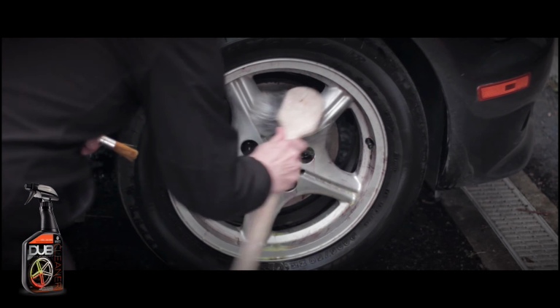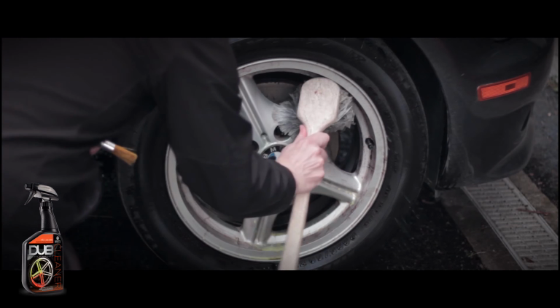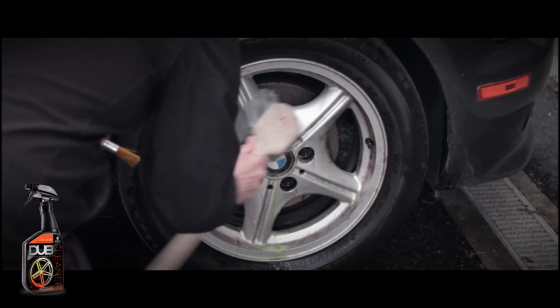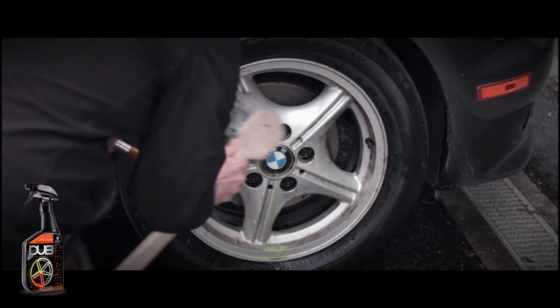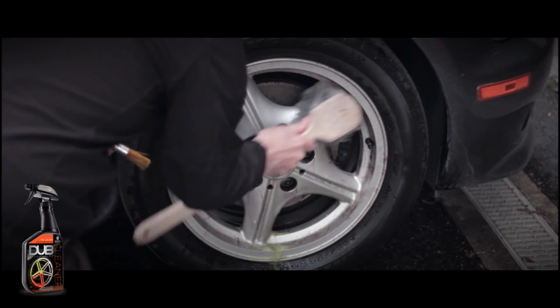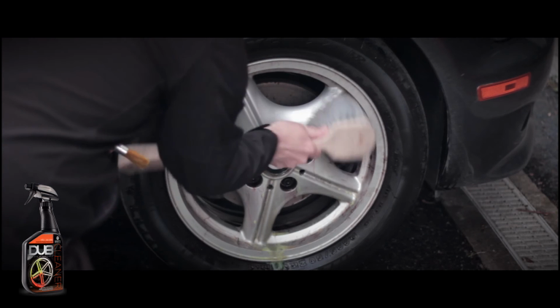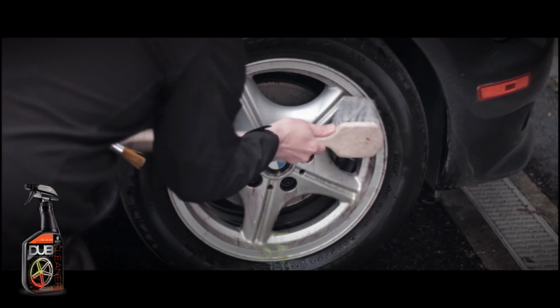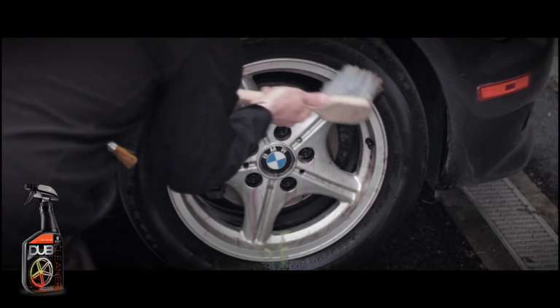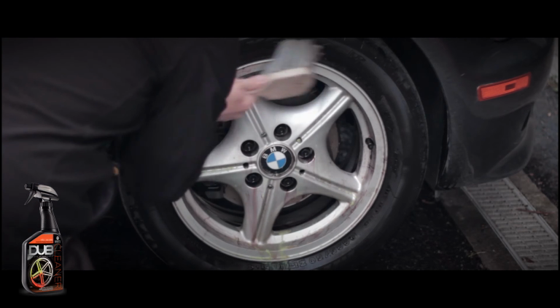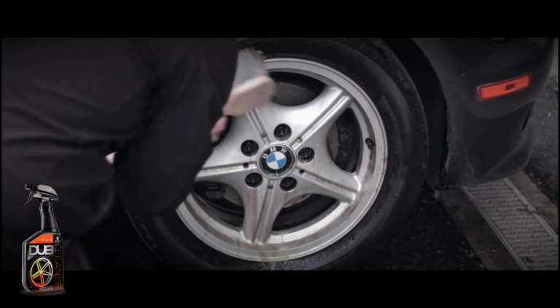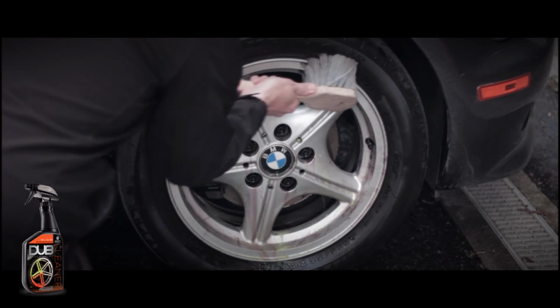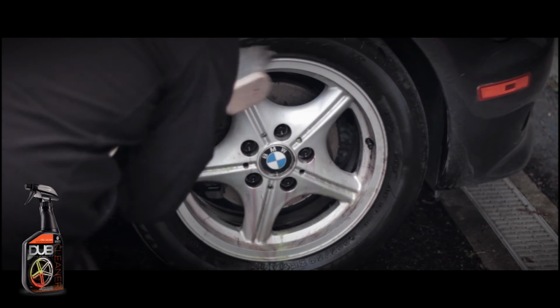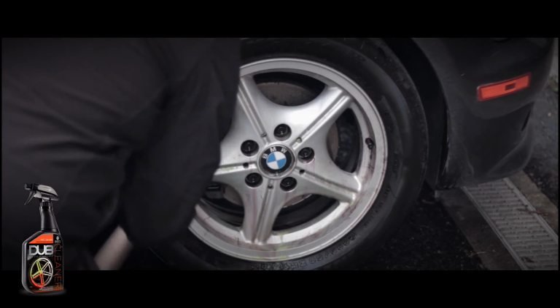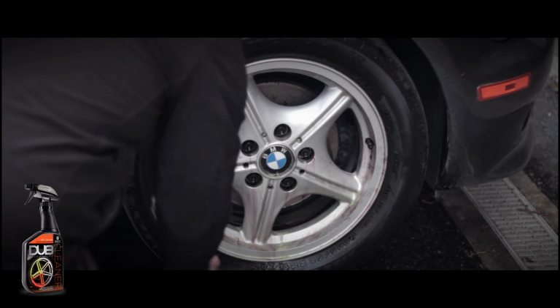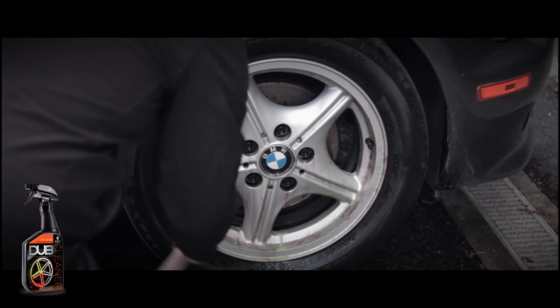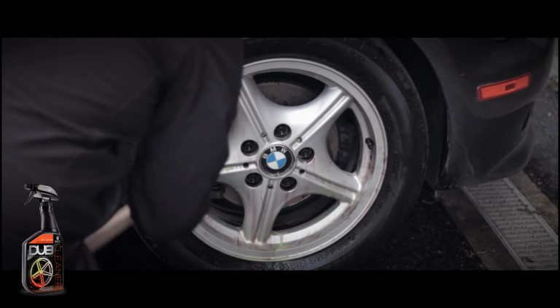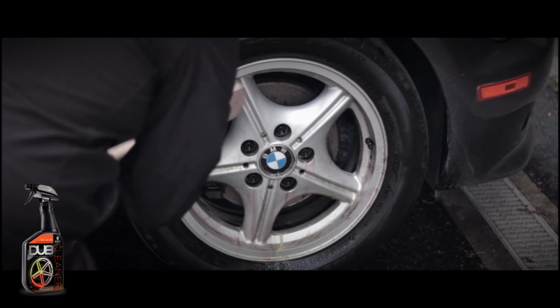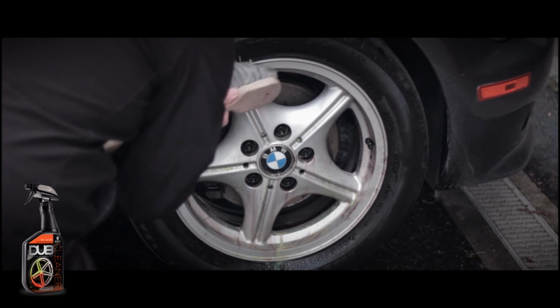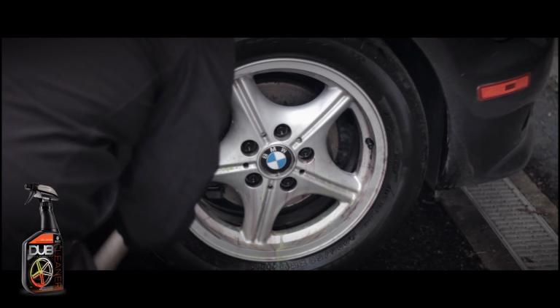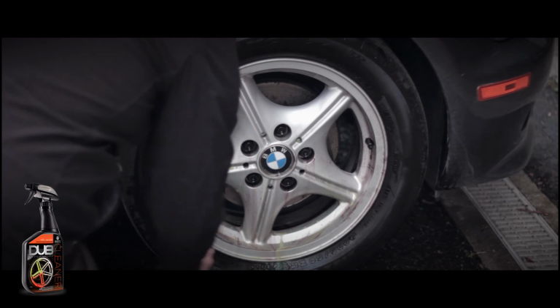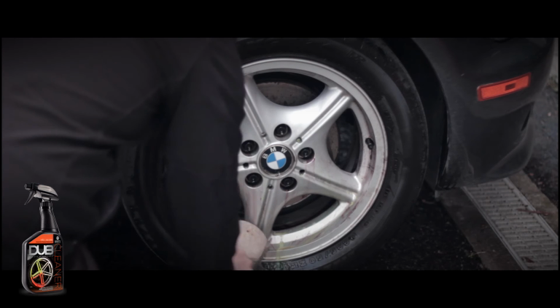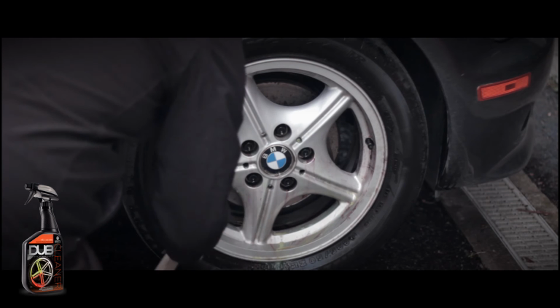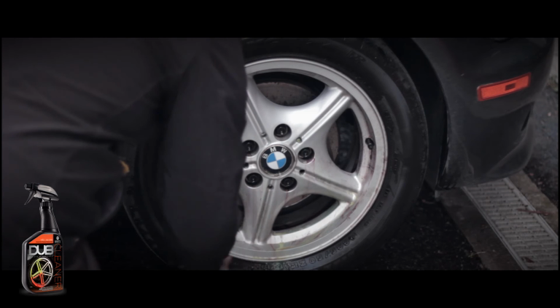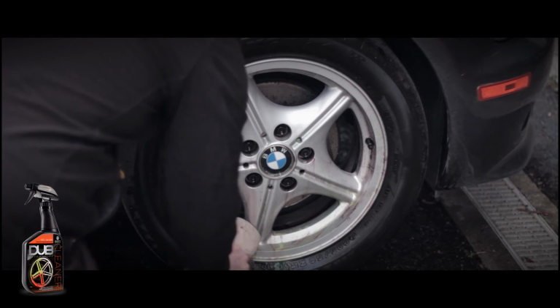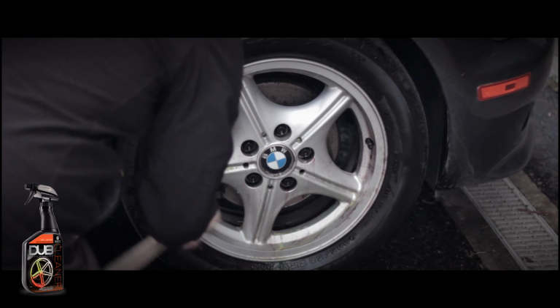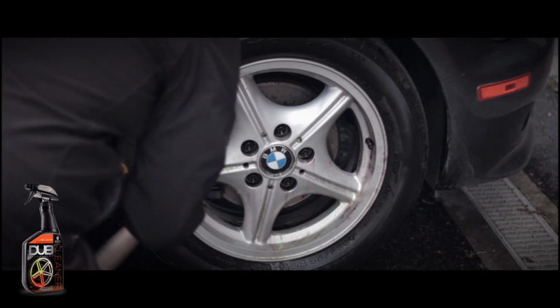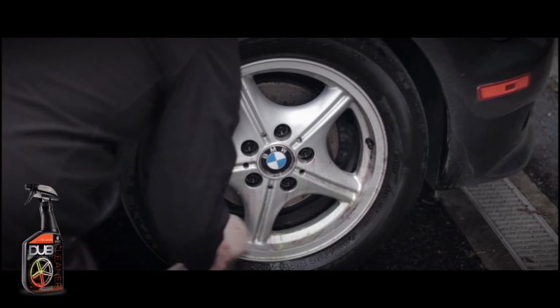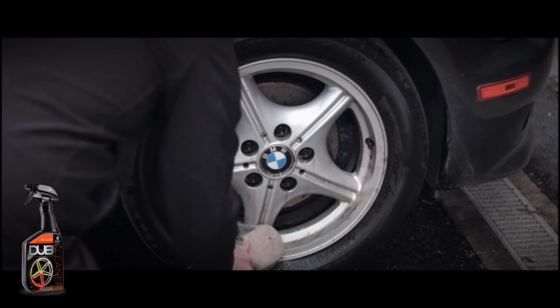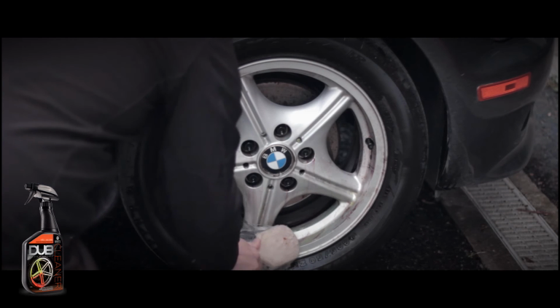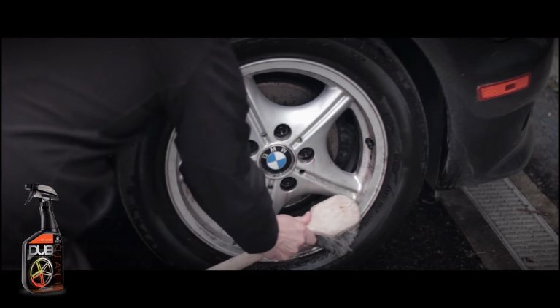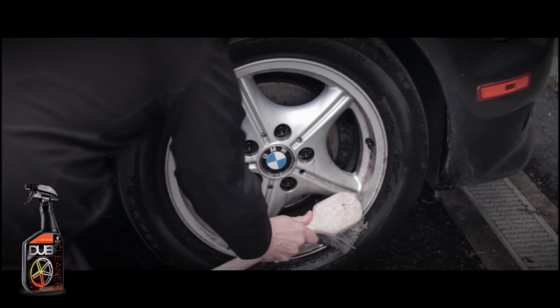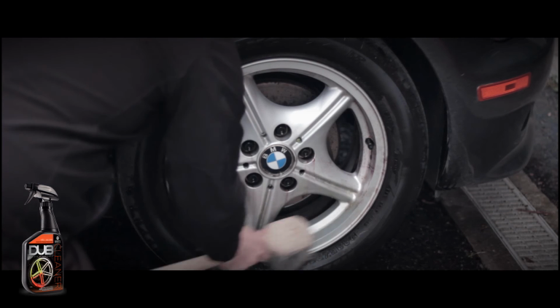After the time period was over, I grabbed my brush and gave it a little bit of agitation, and the wheels came out perfect.